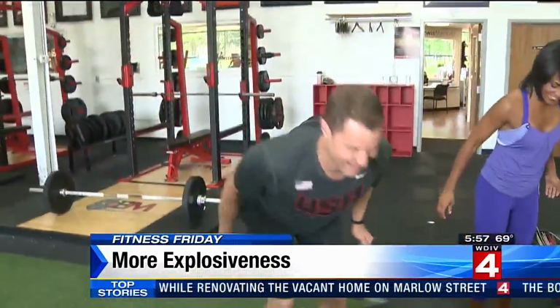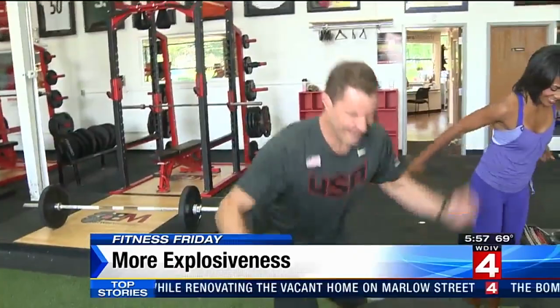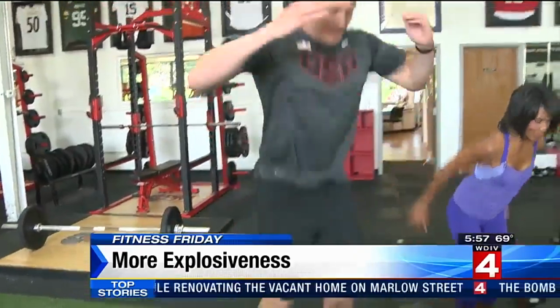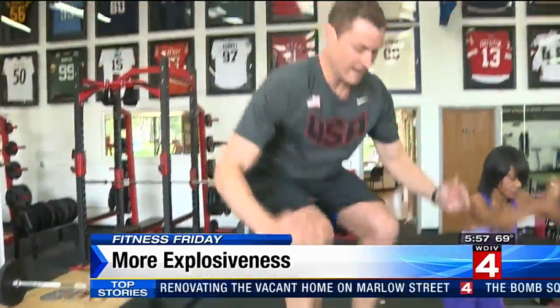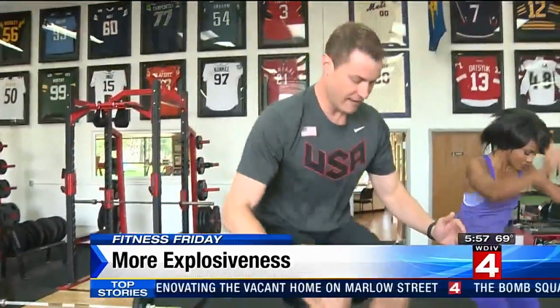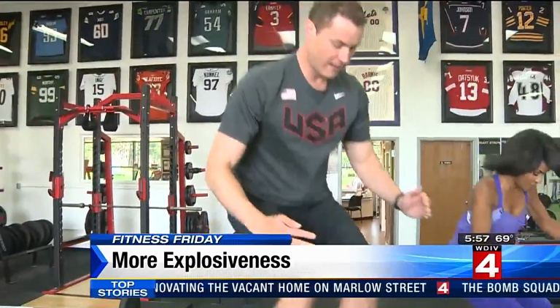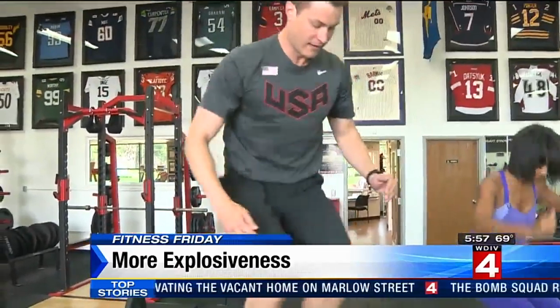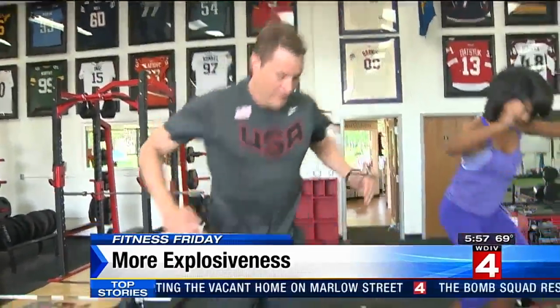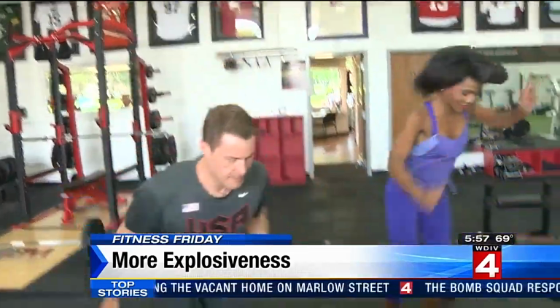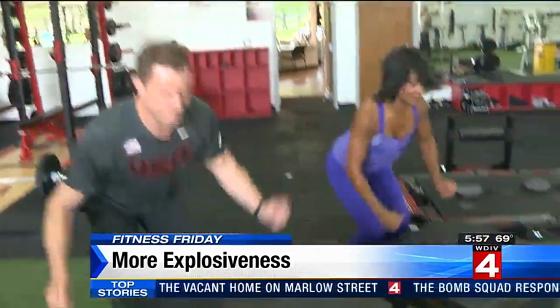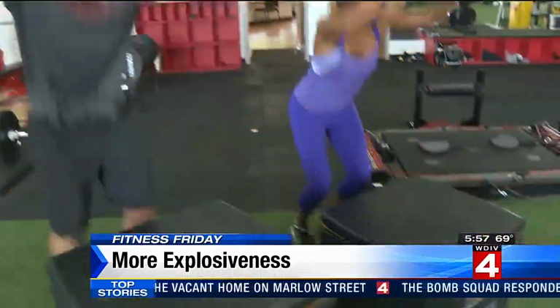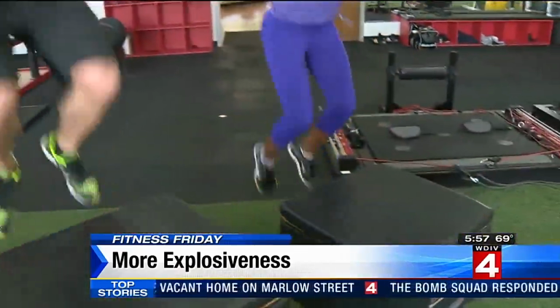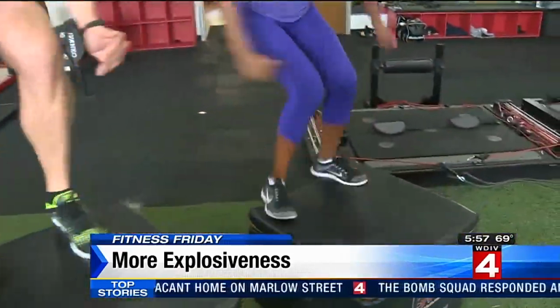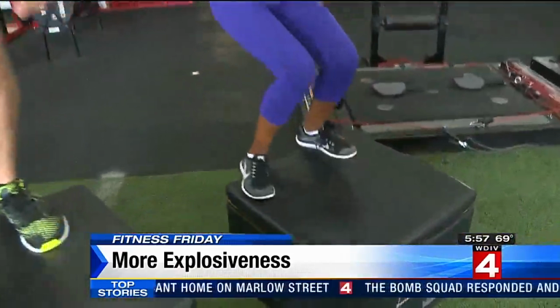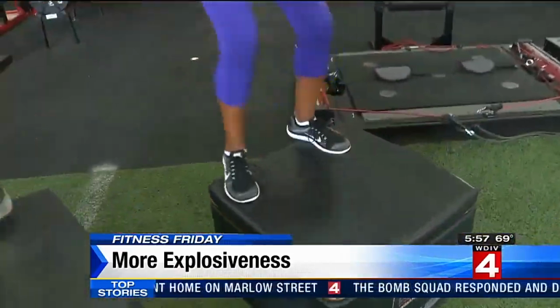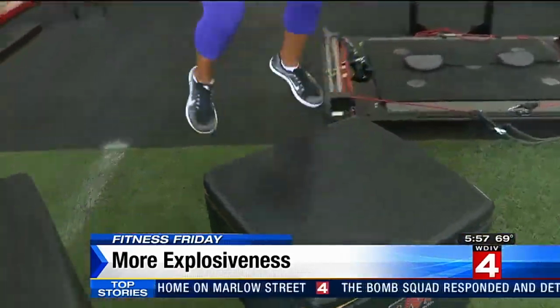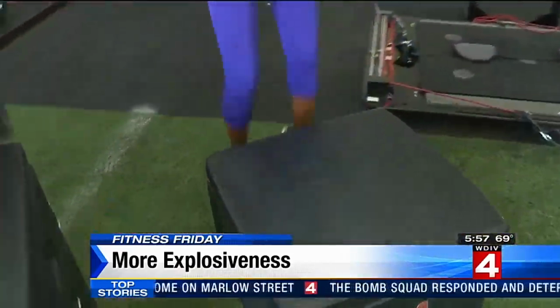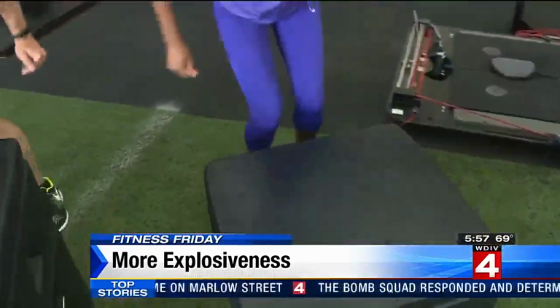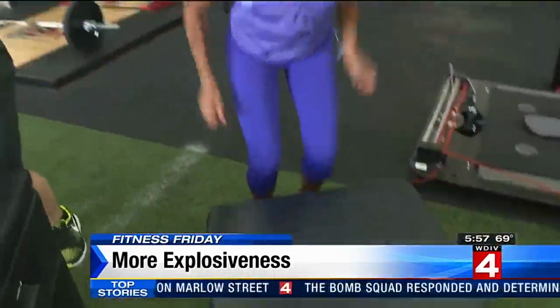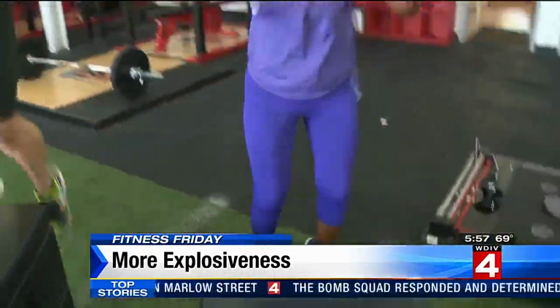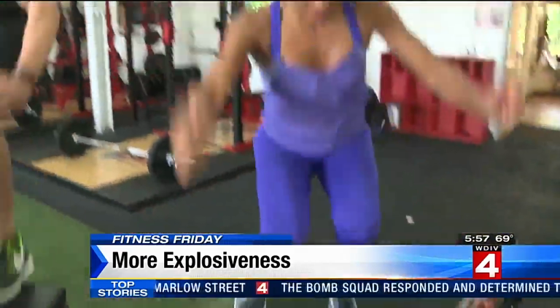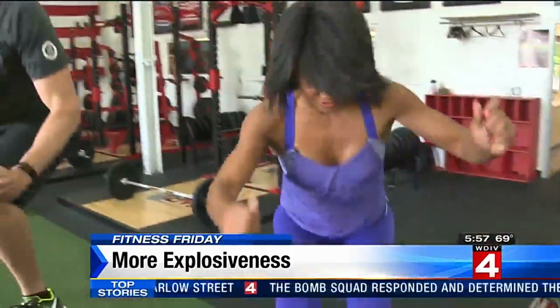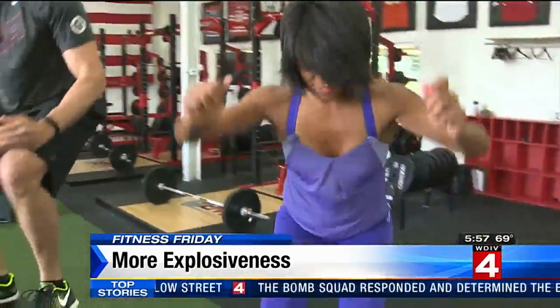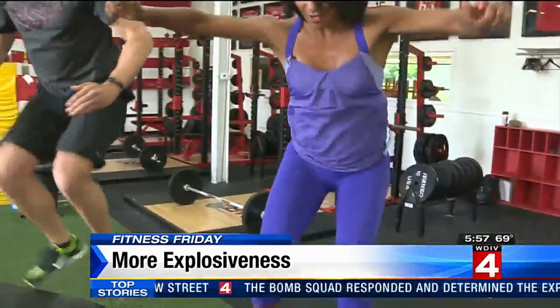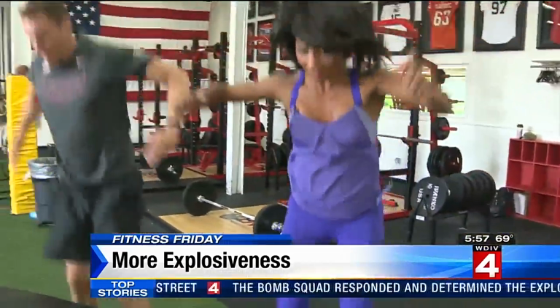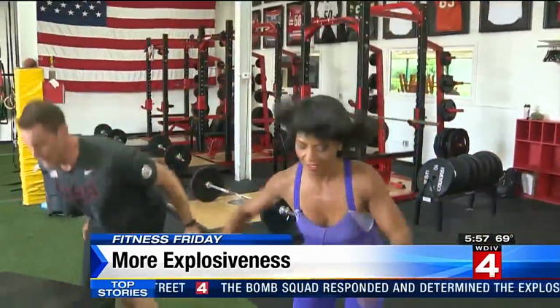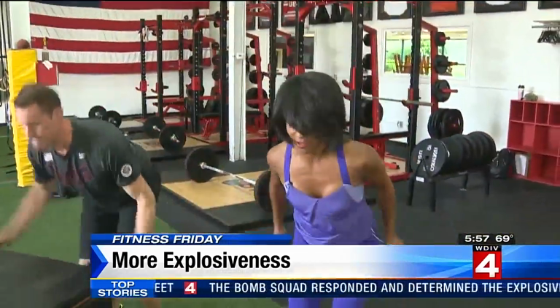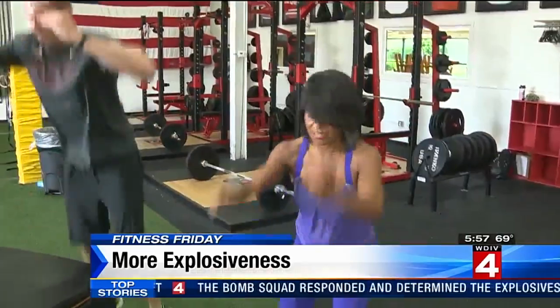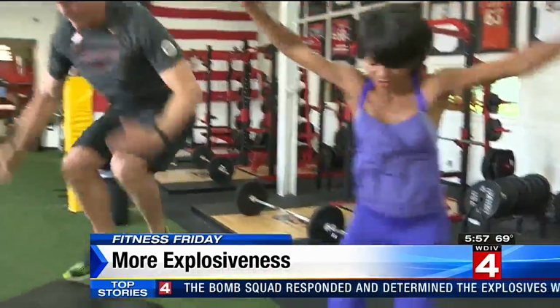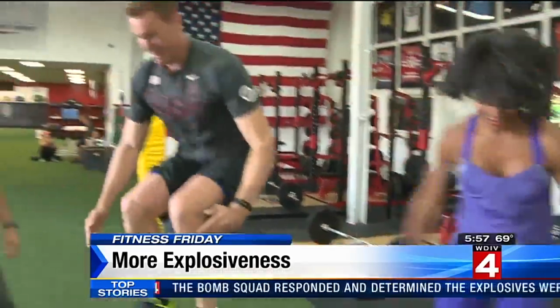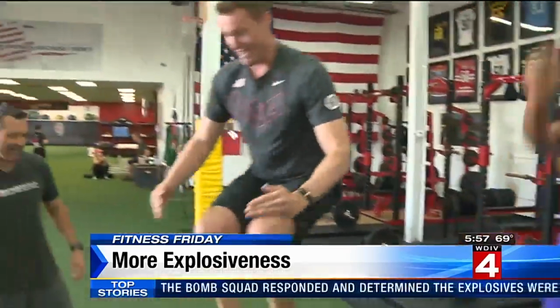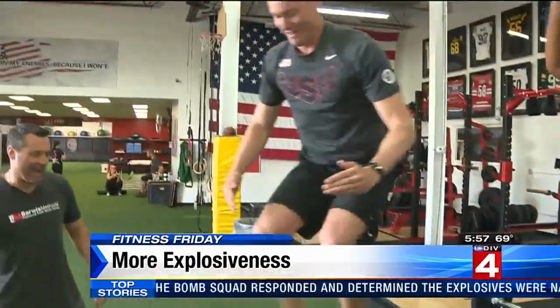So is there some science to how to do this? Three Olympics and he's still got his hops.